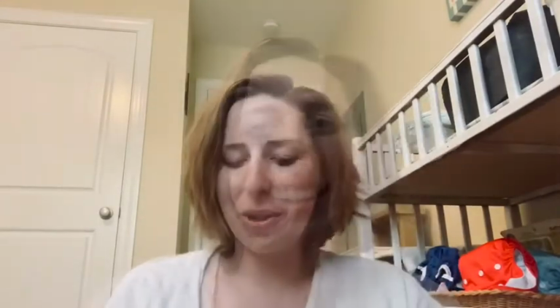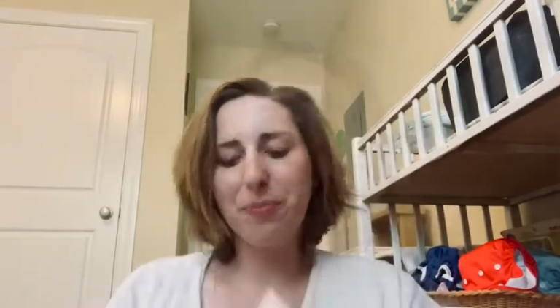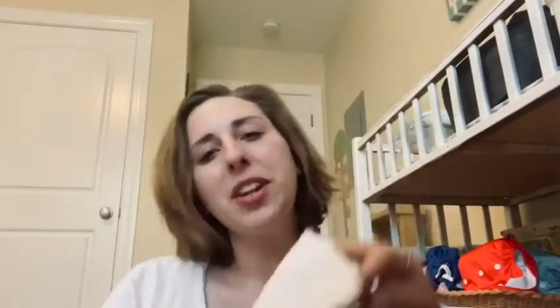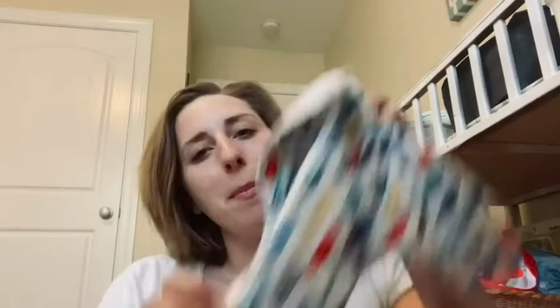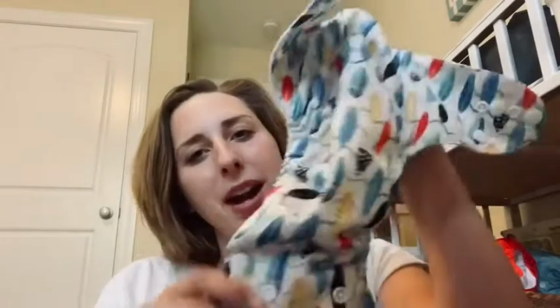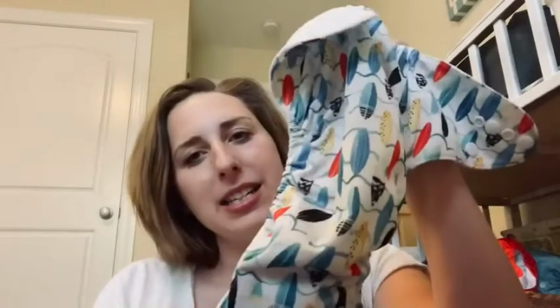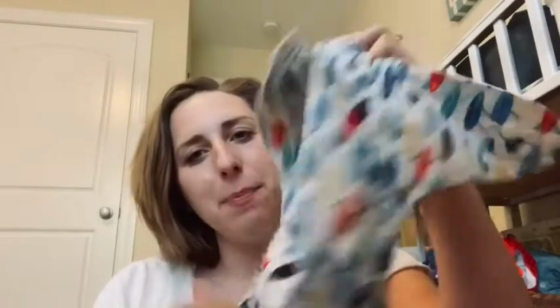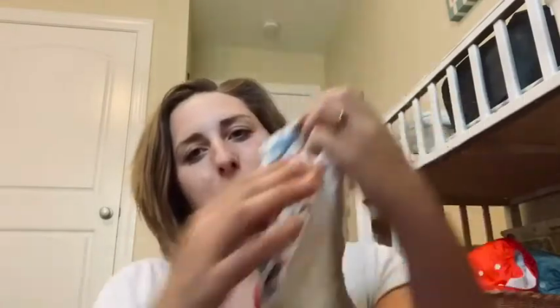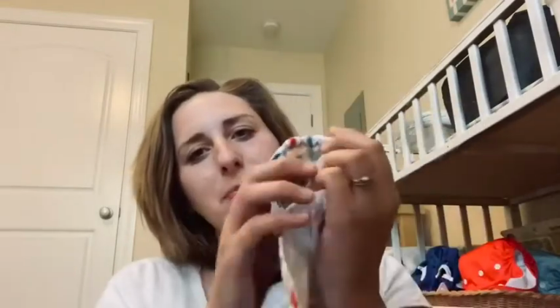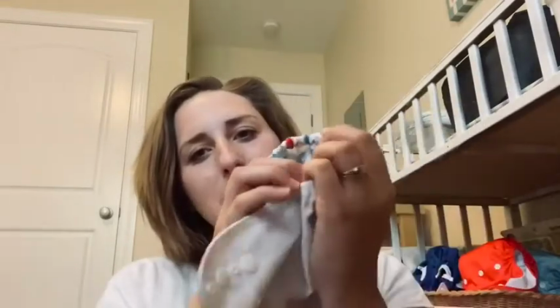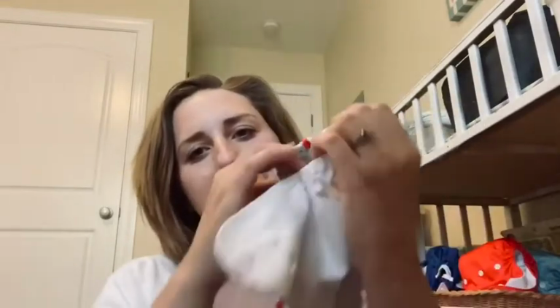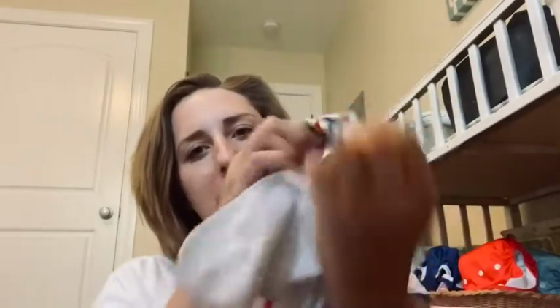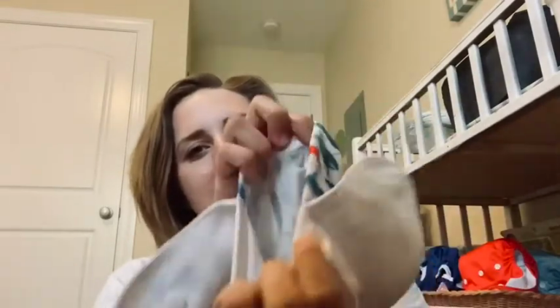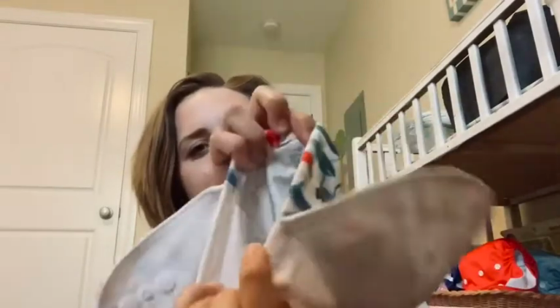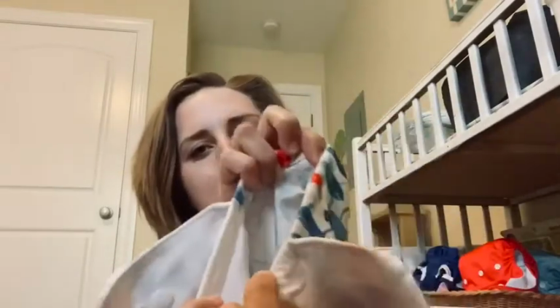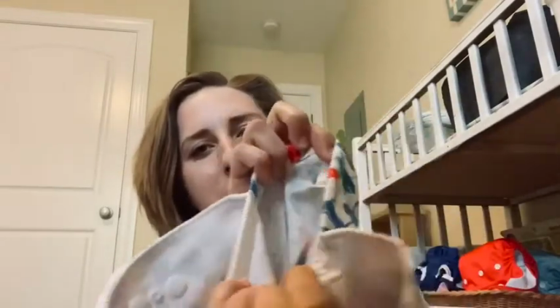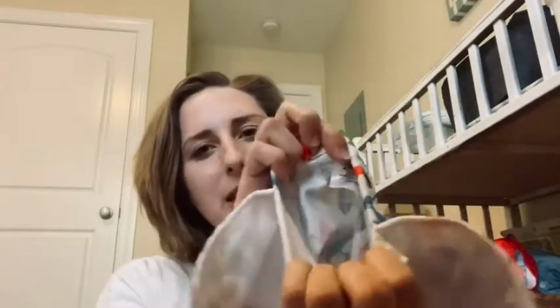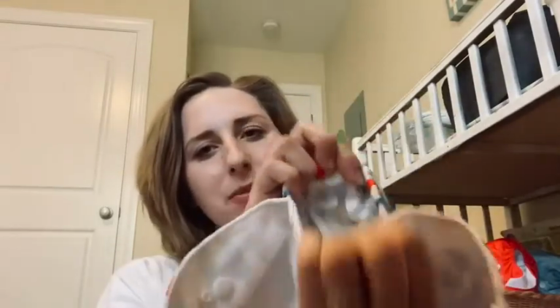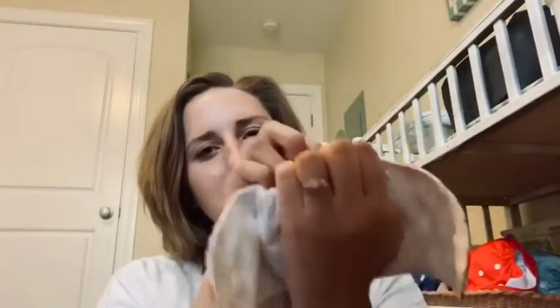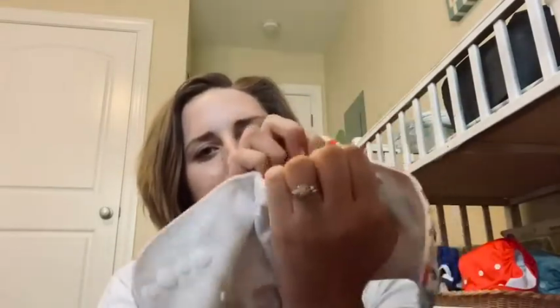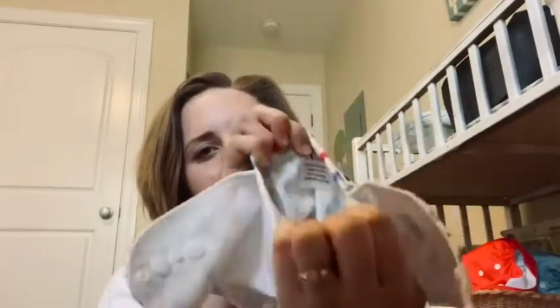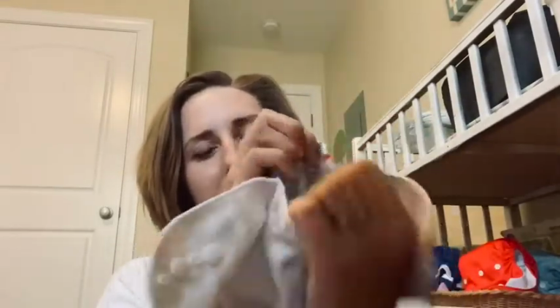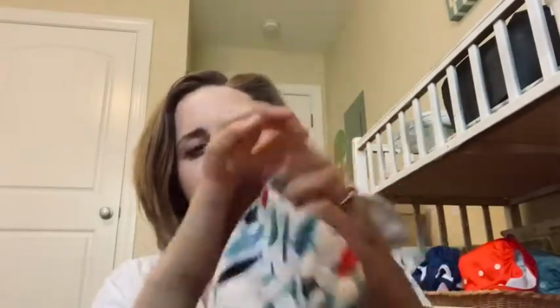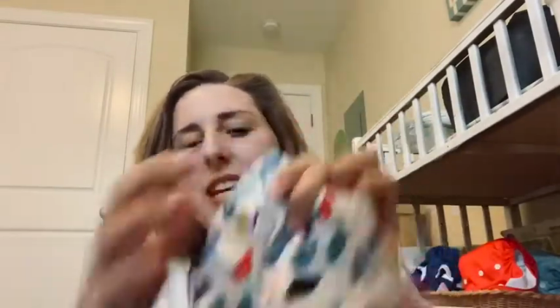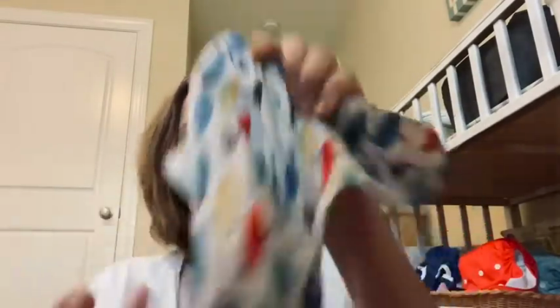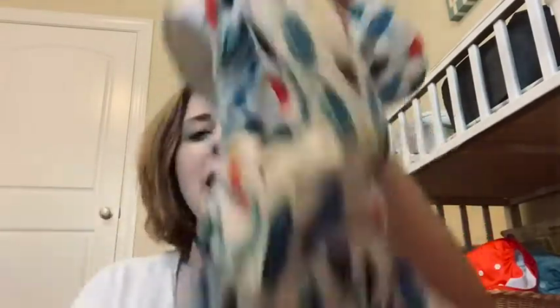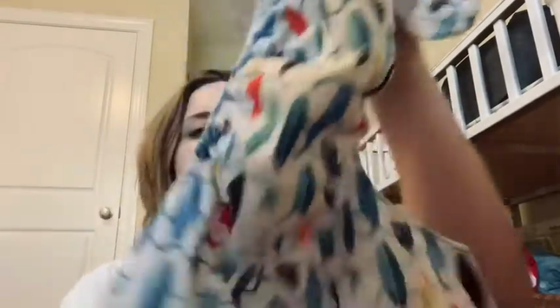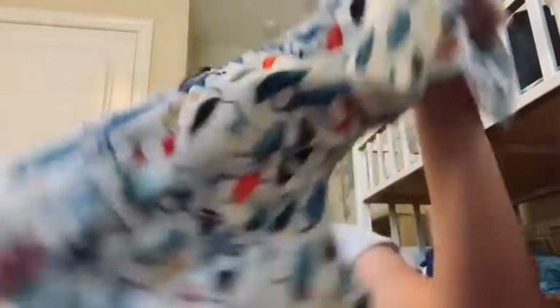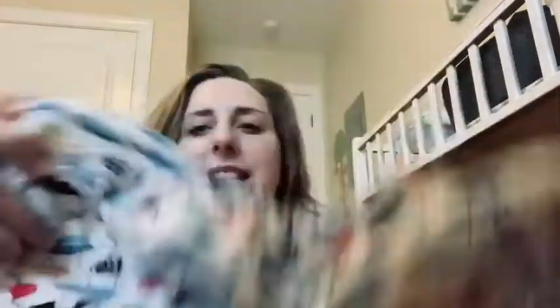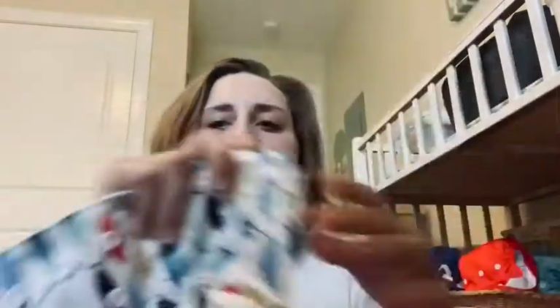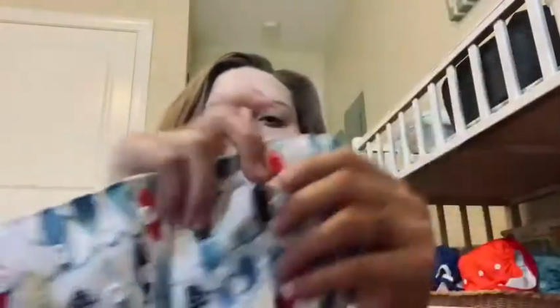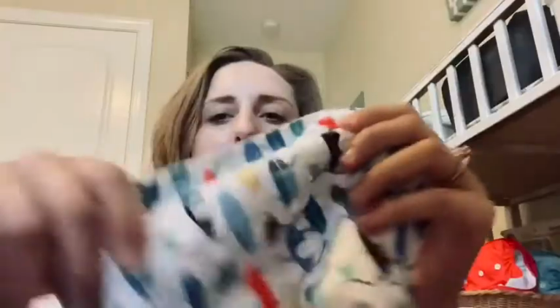So a pocket diaper looks like this. It has a pocket for you to stuff things in it, and it has snaps.